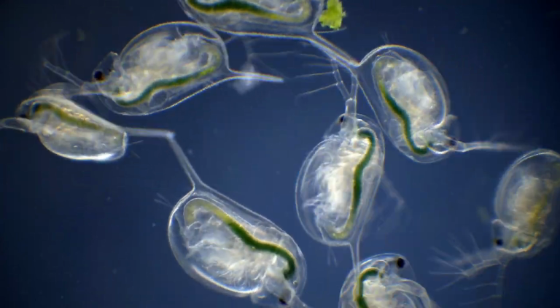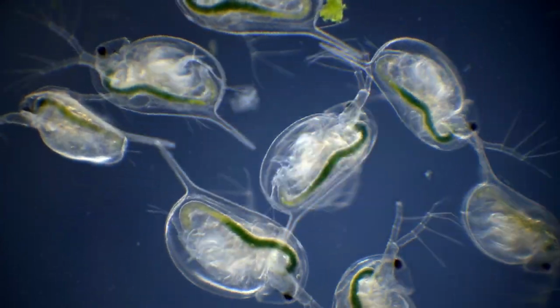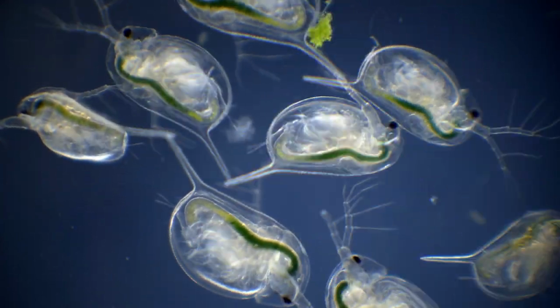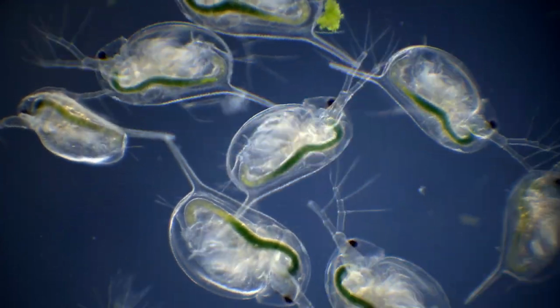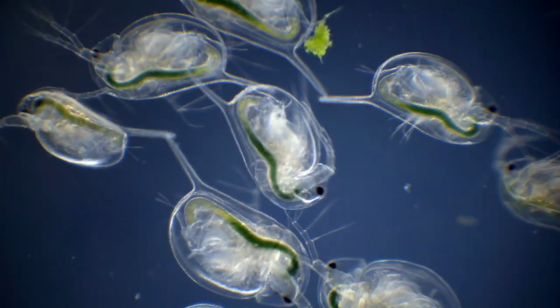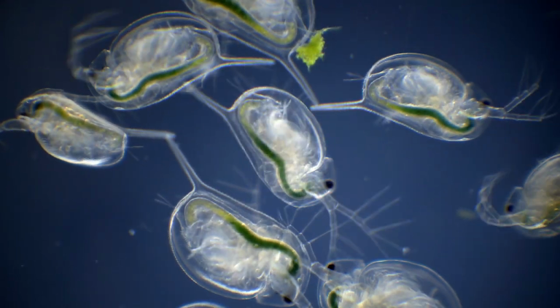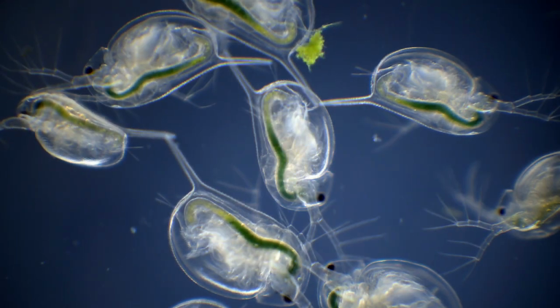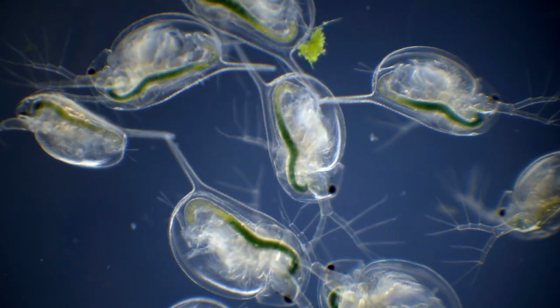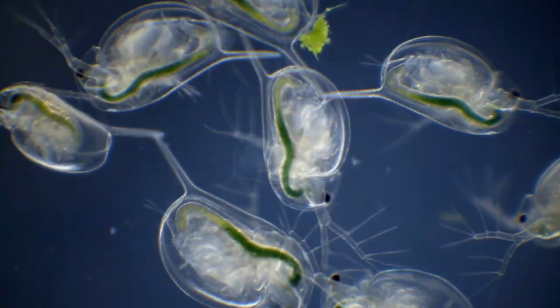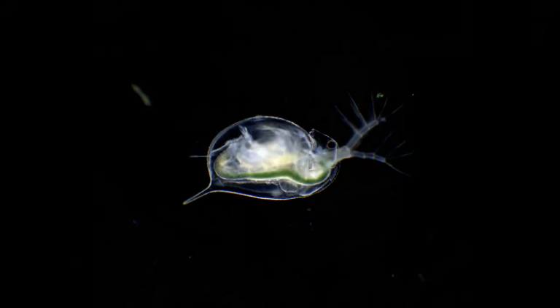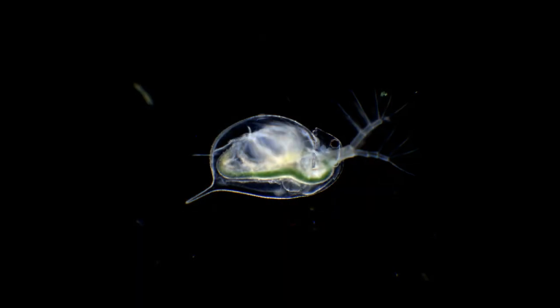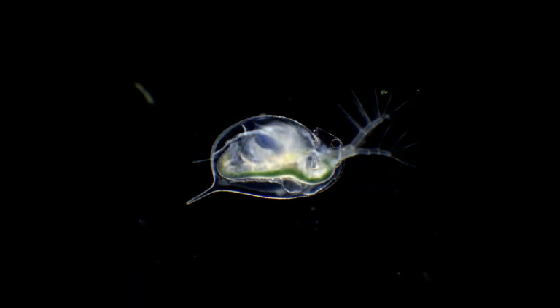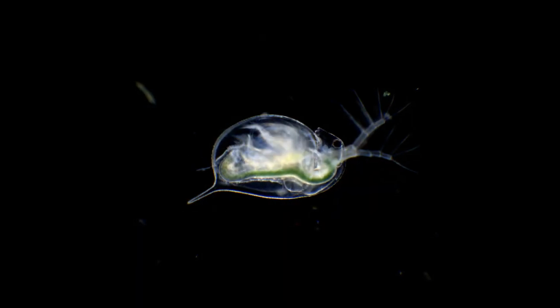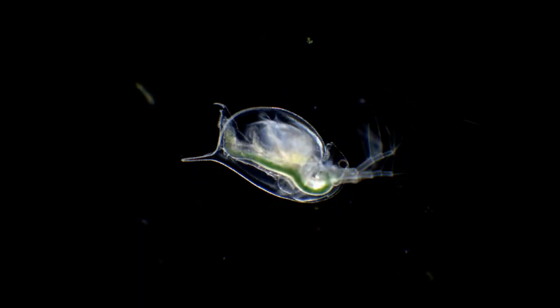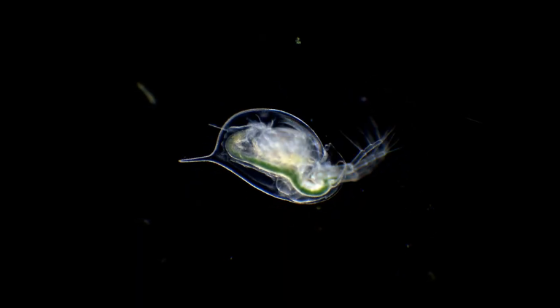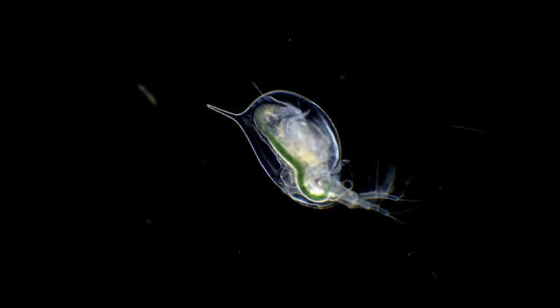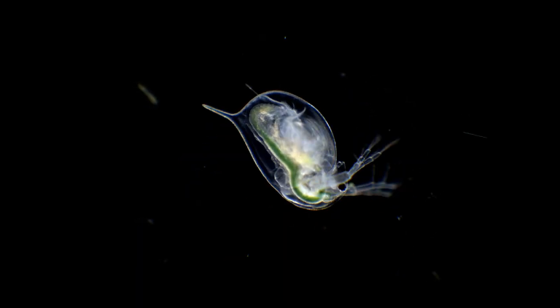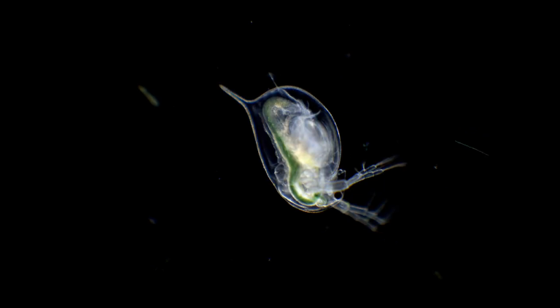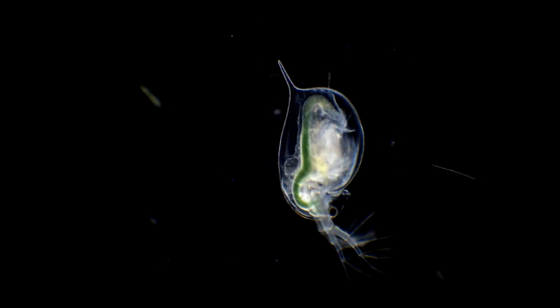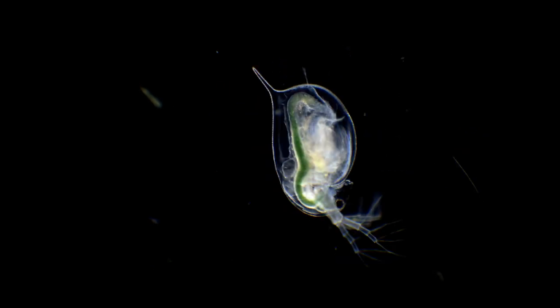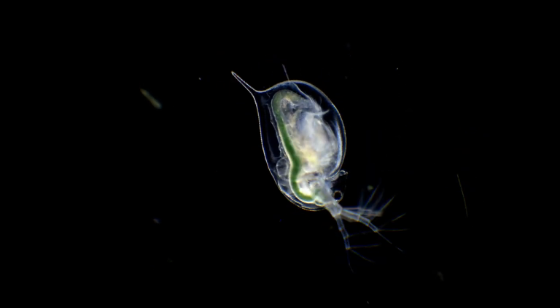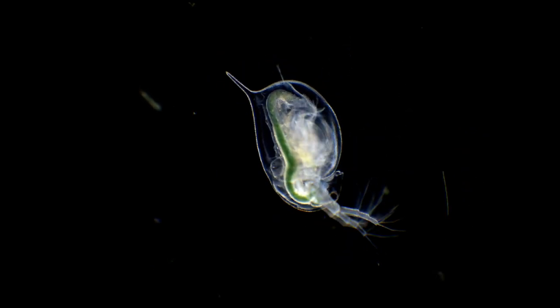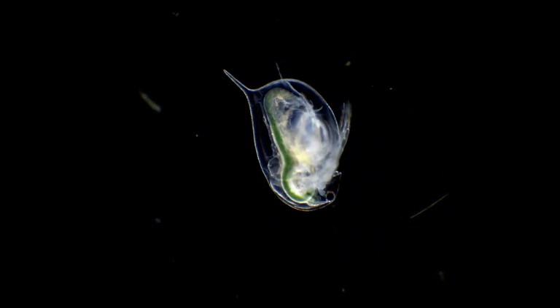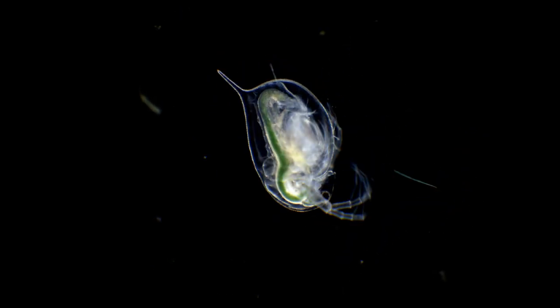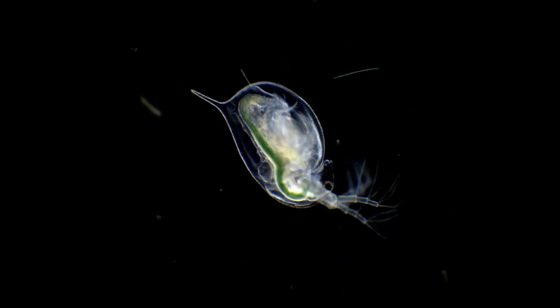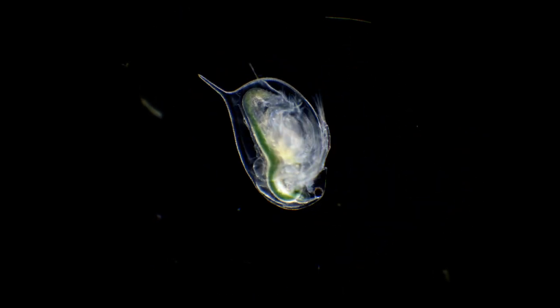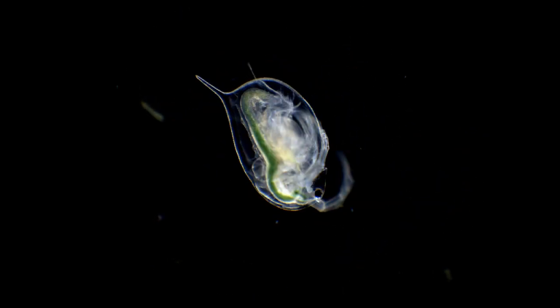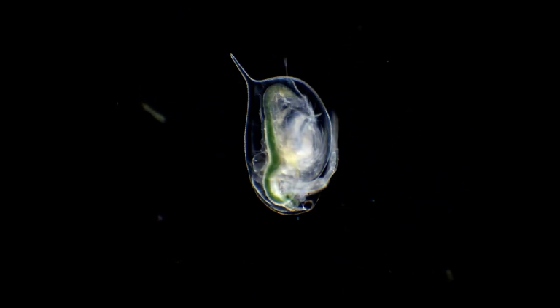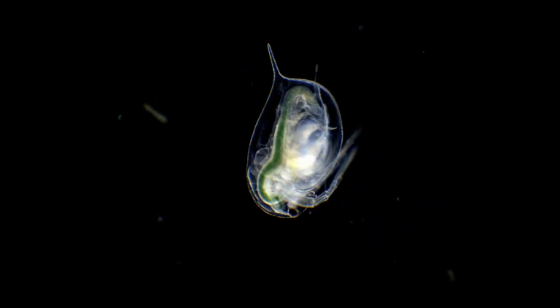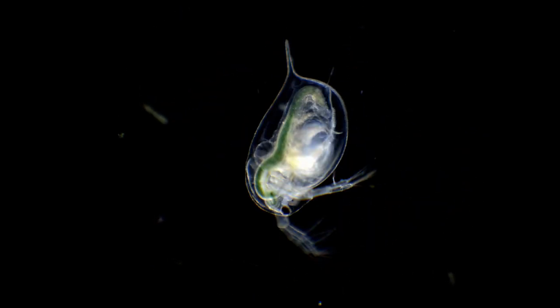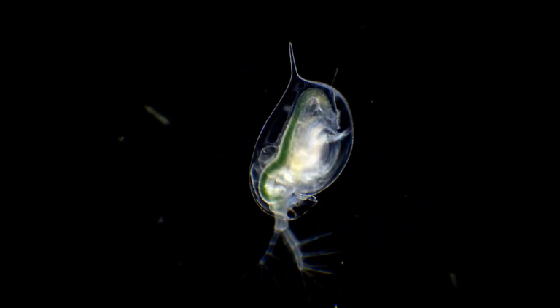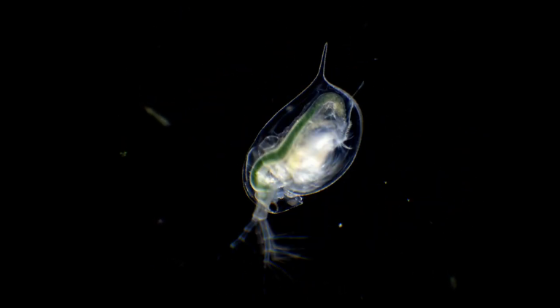These are Daphnias, some of the smallest and most common crustaceans in lakes and ponds around the world.